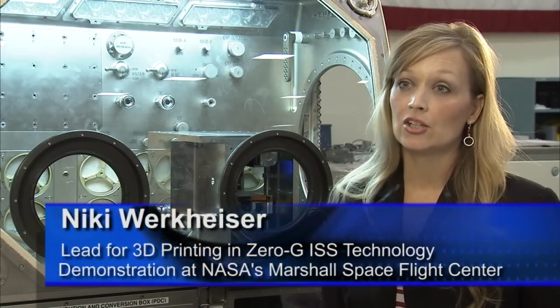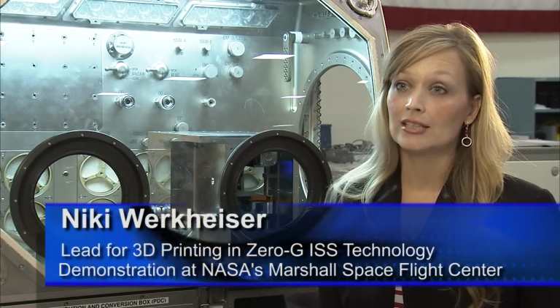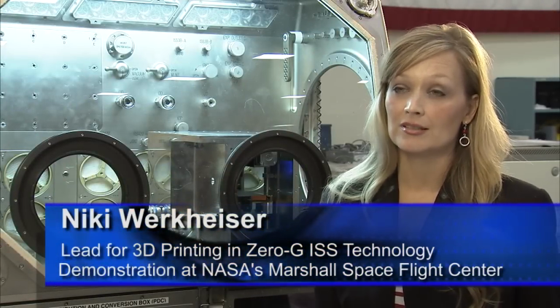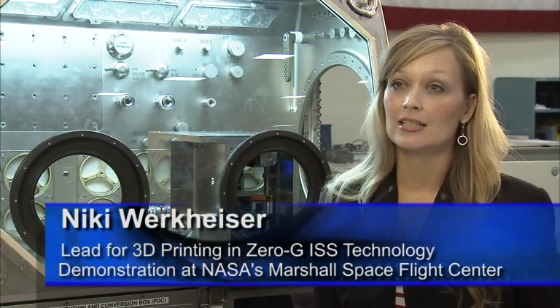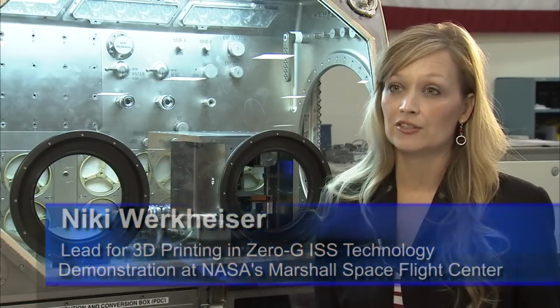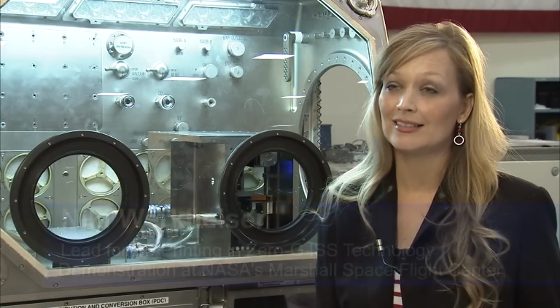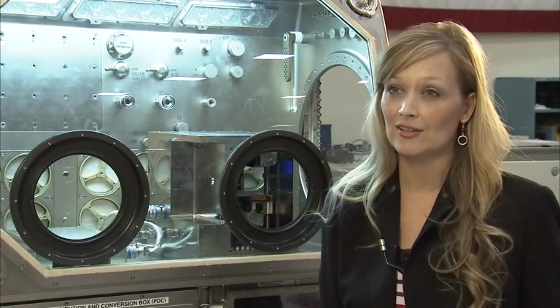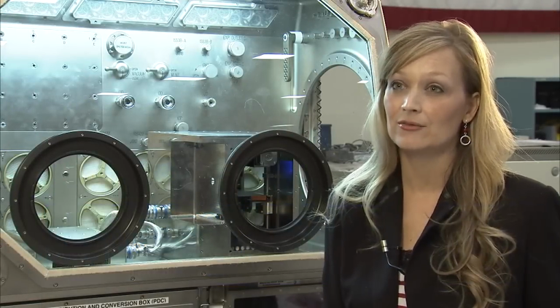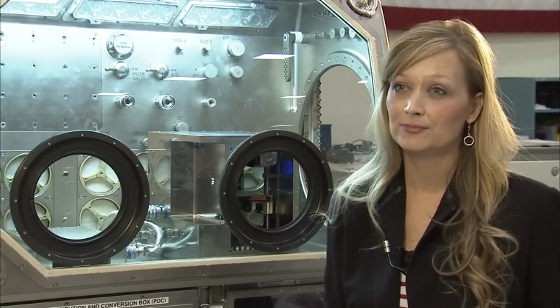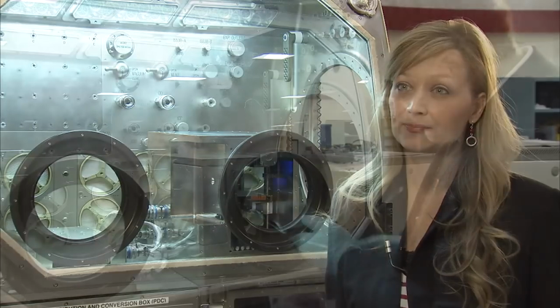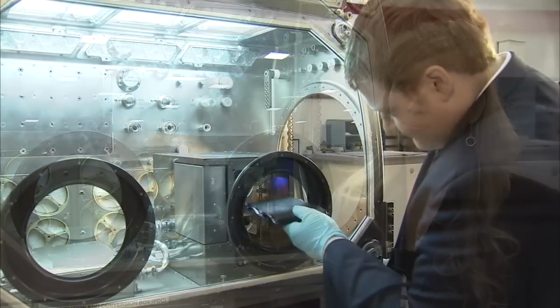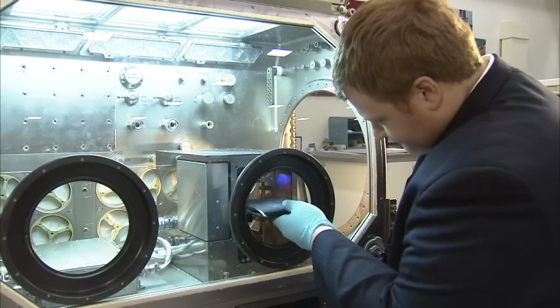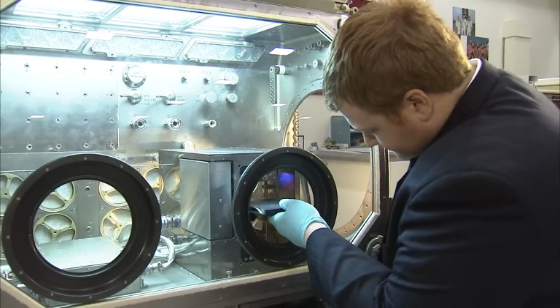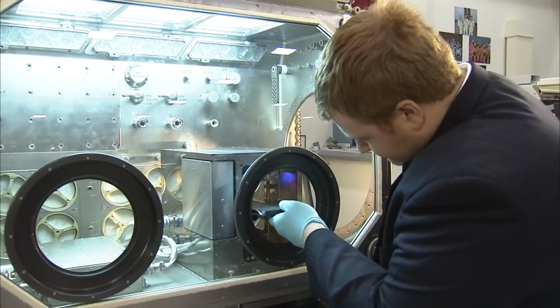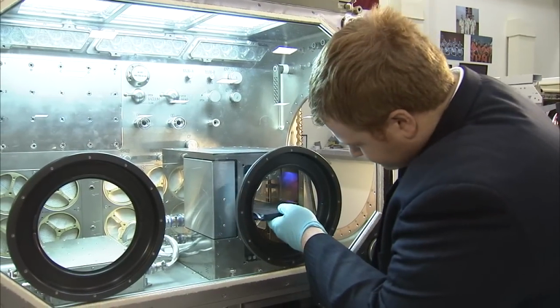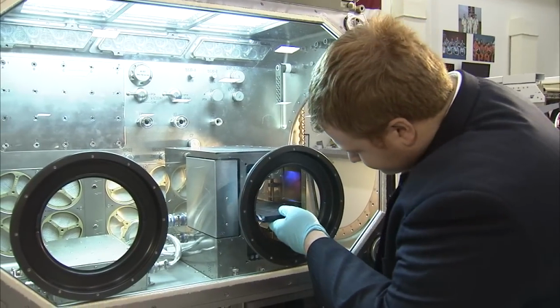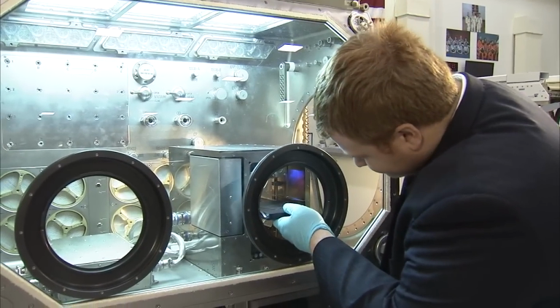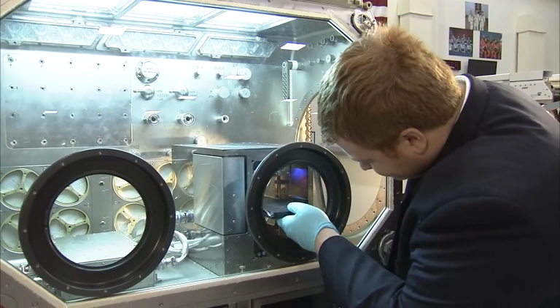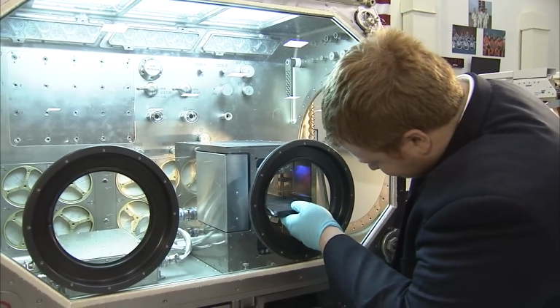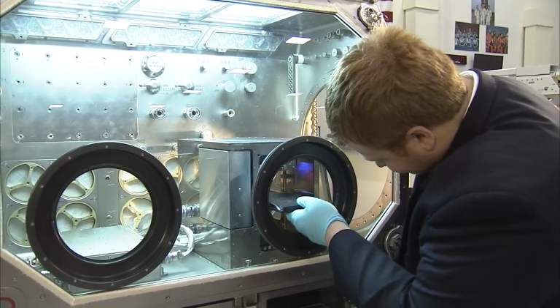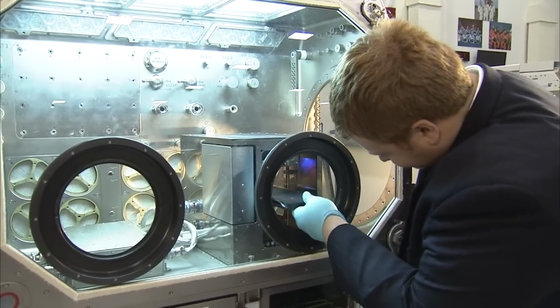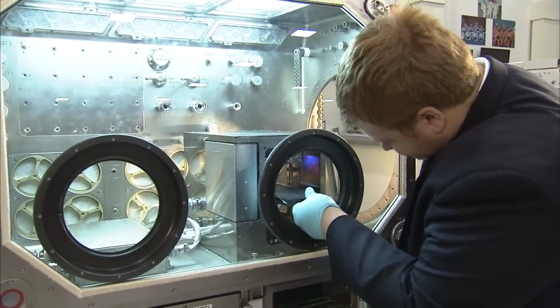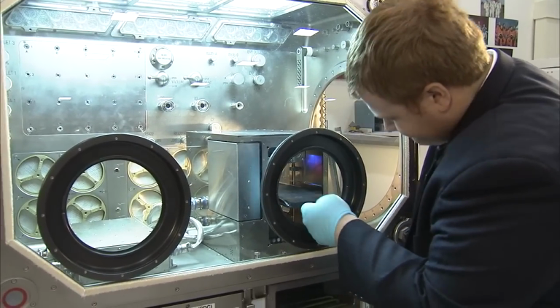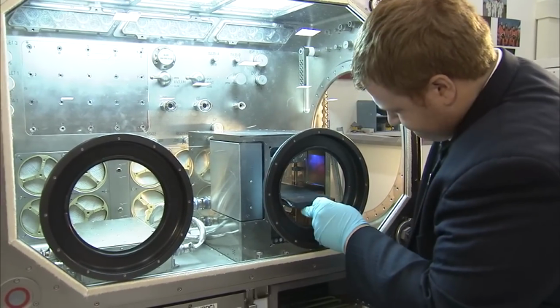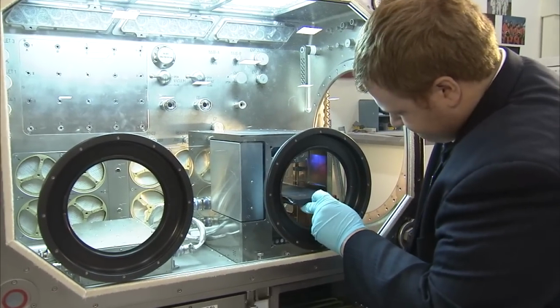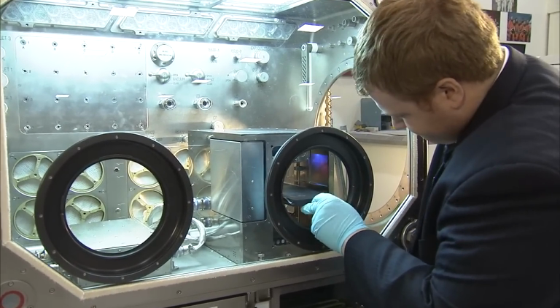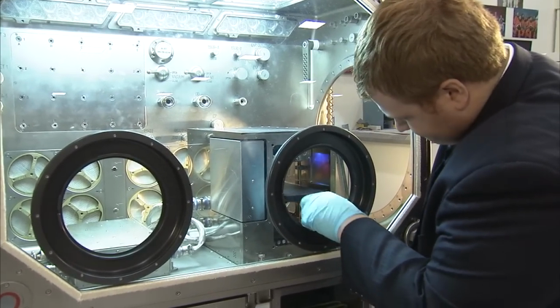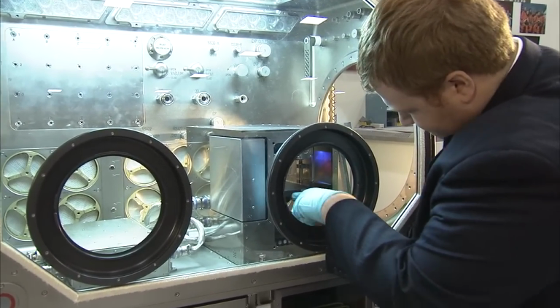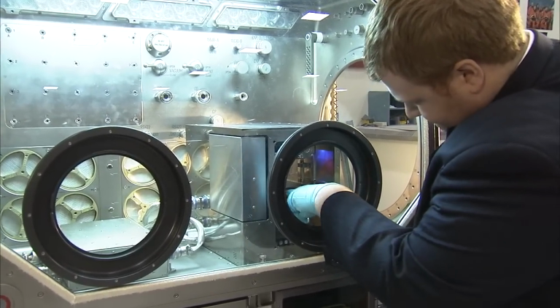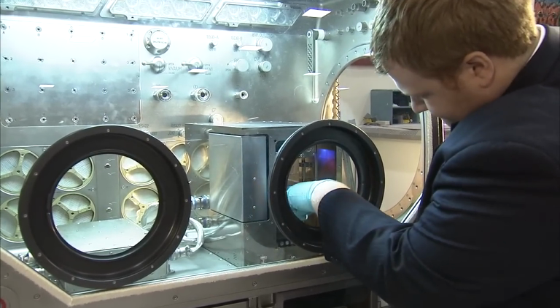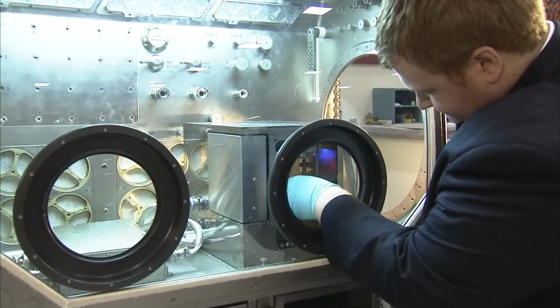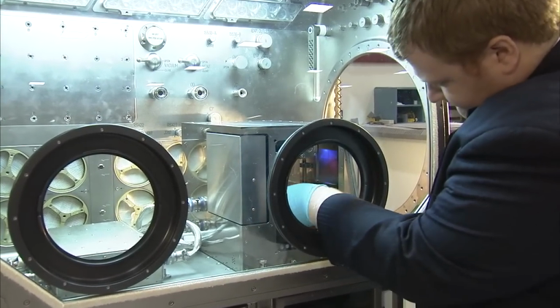Currently we're slated for SpaceX 5. The goal of 3D printing is that we want to take this to microgravity and for use on the International Space Station.